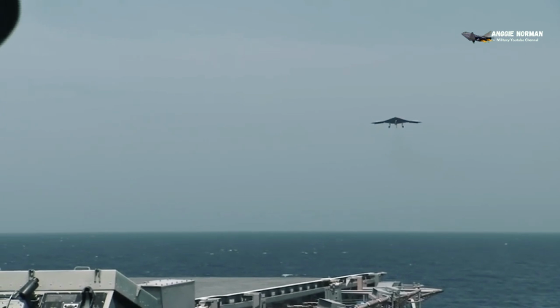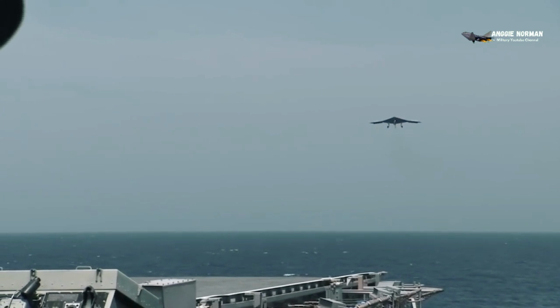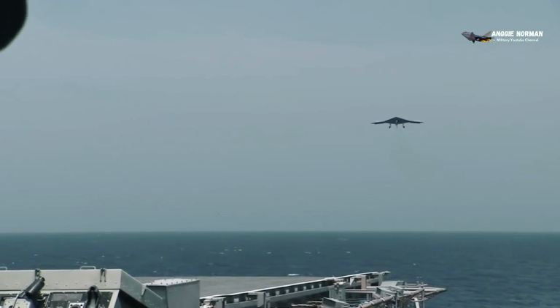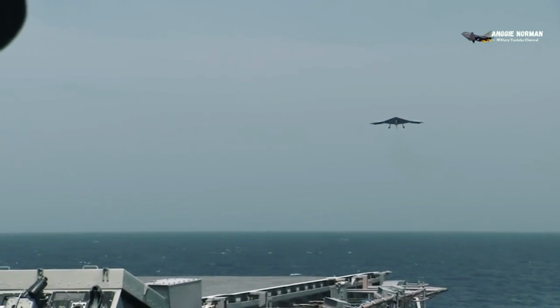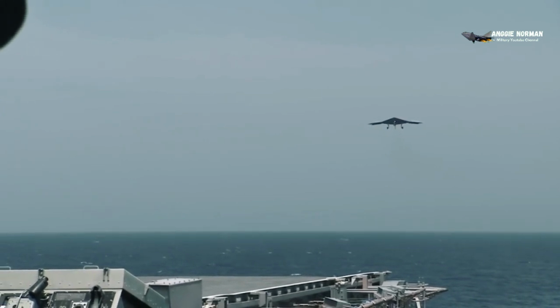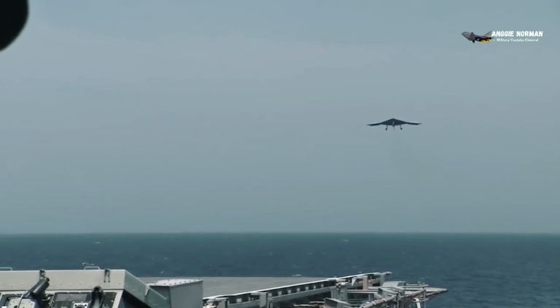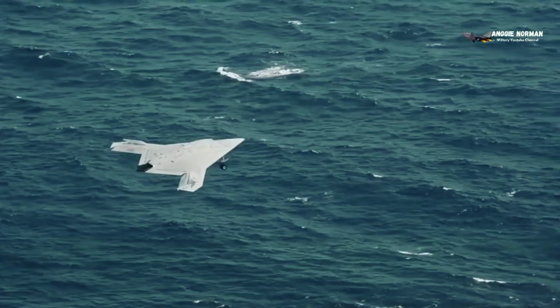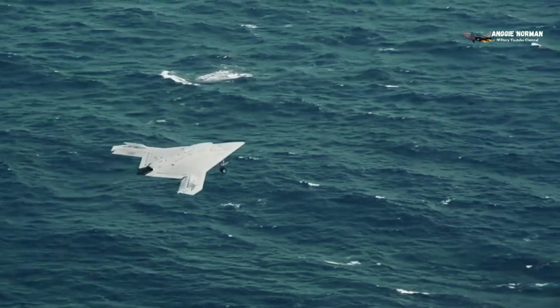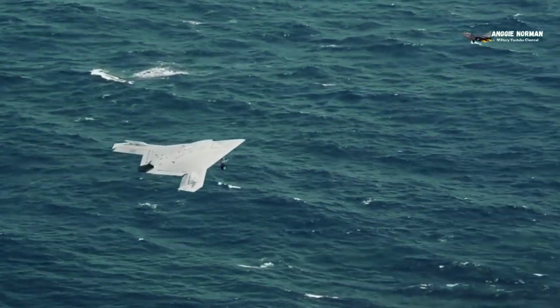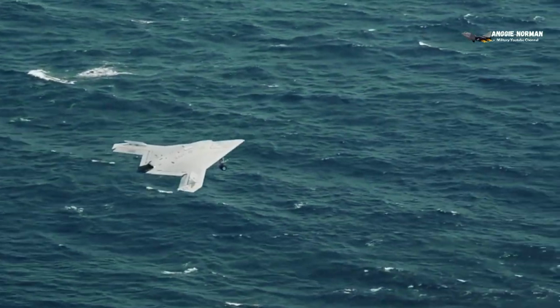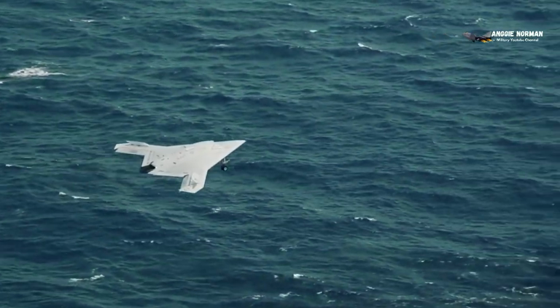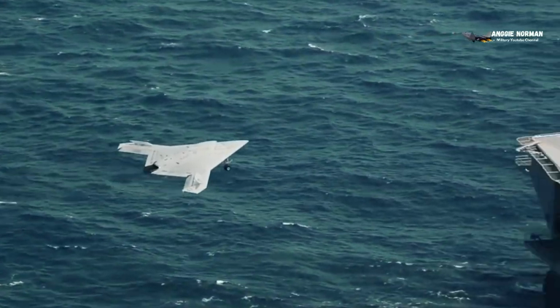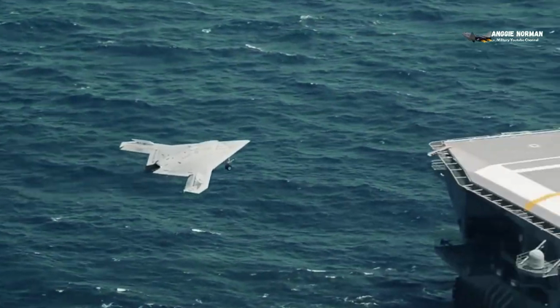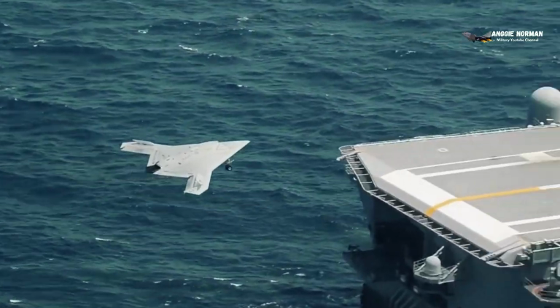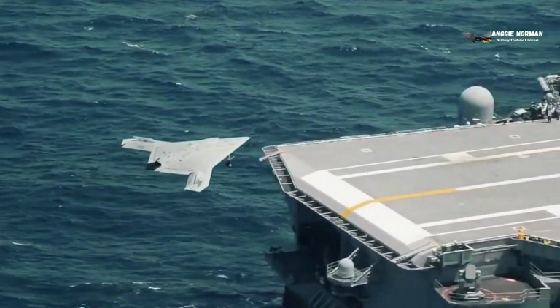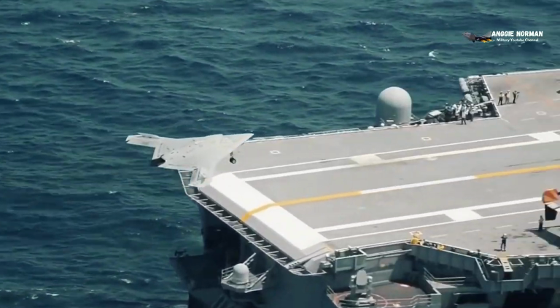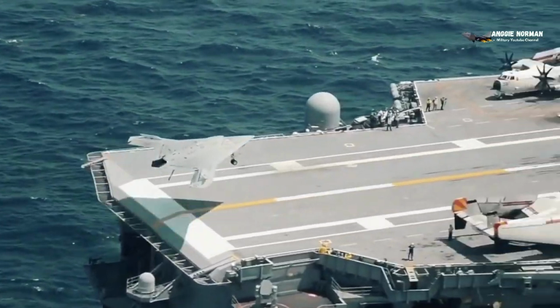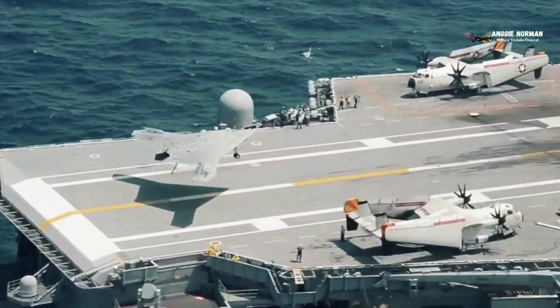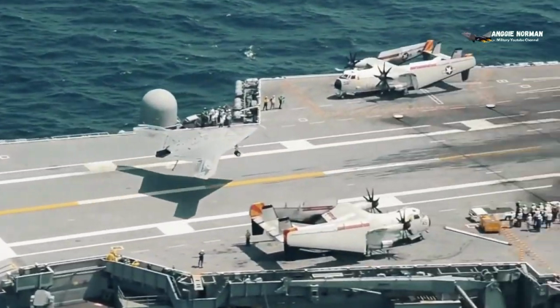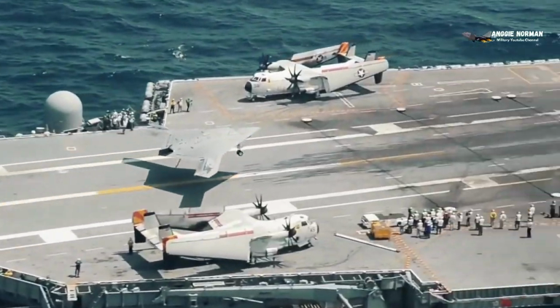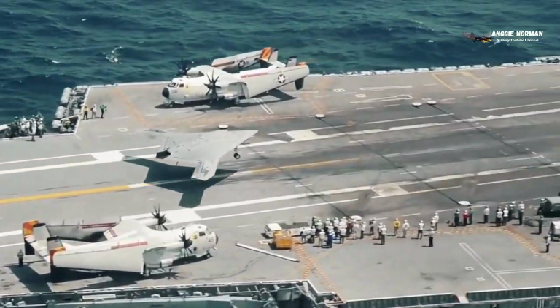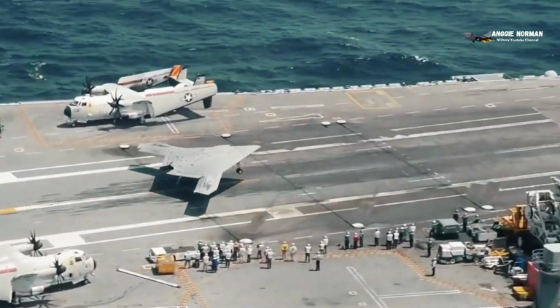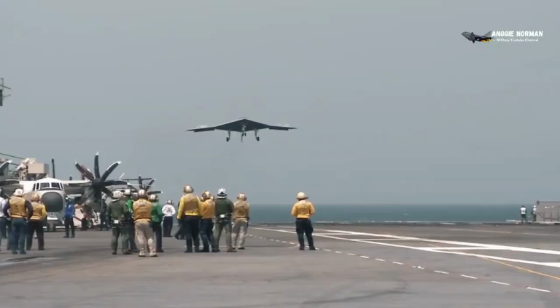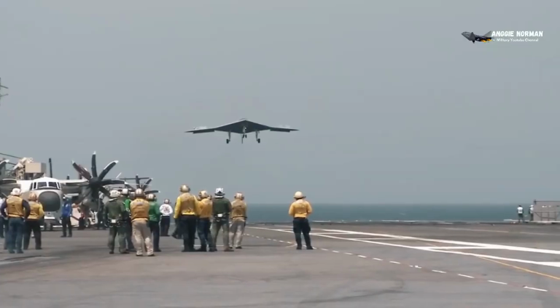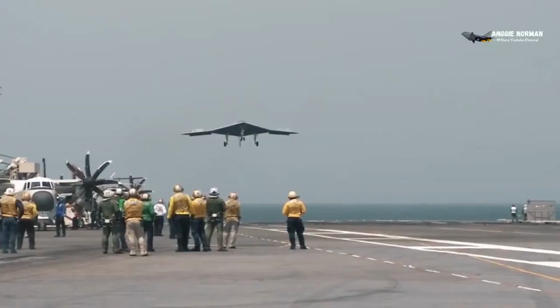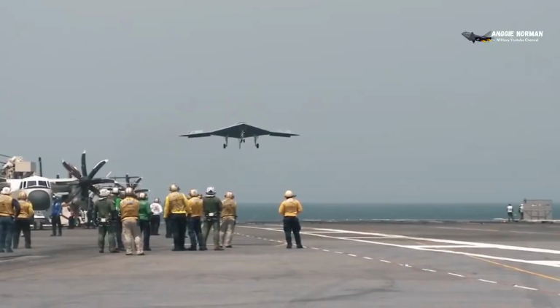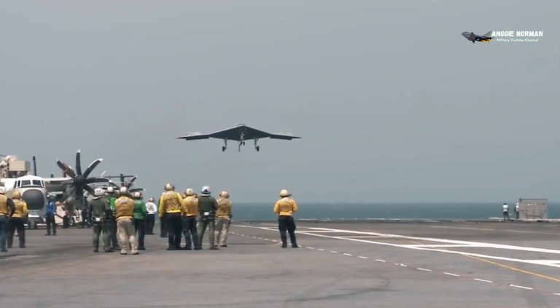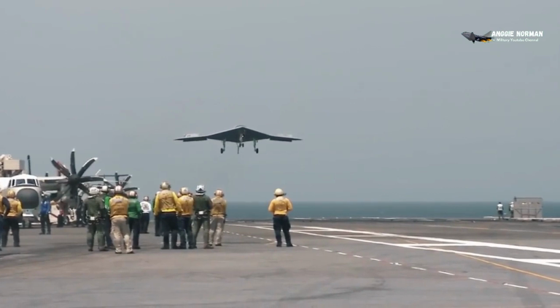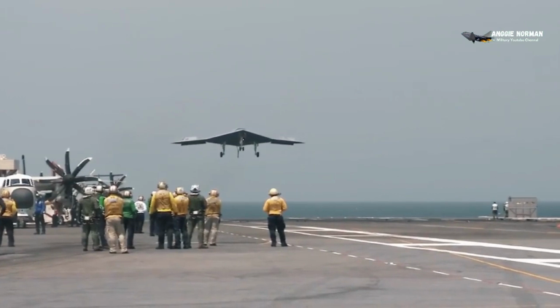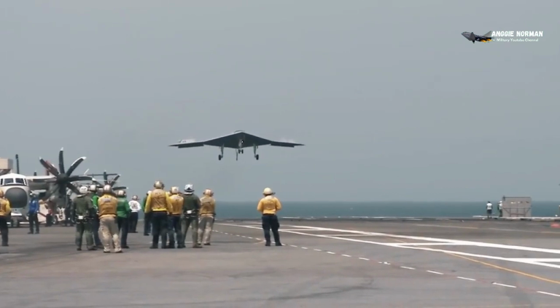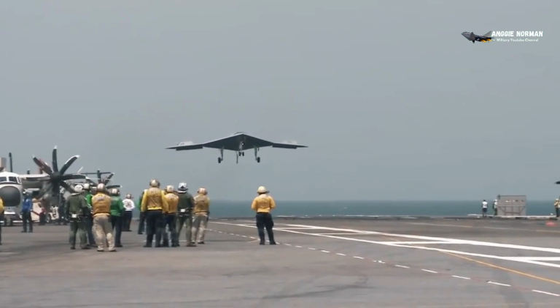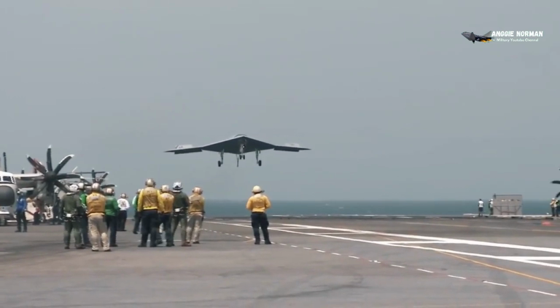We will discuss 10 advantages of the Northrop Grumman X-47B that are not widely known.